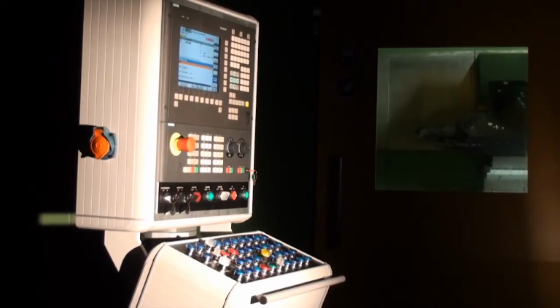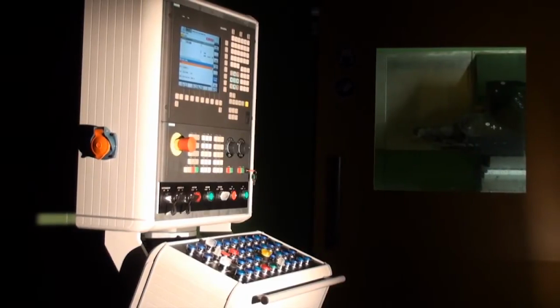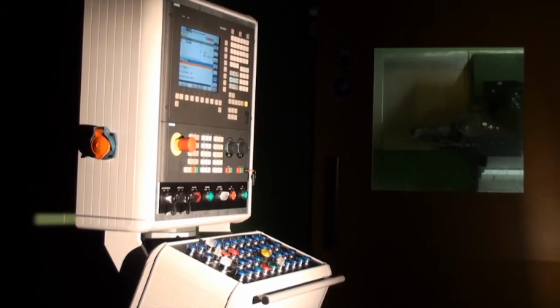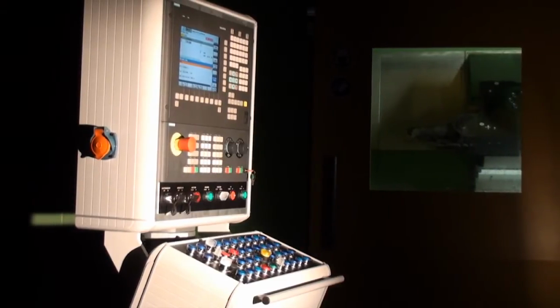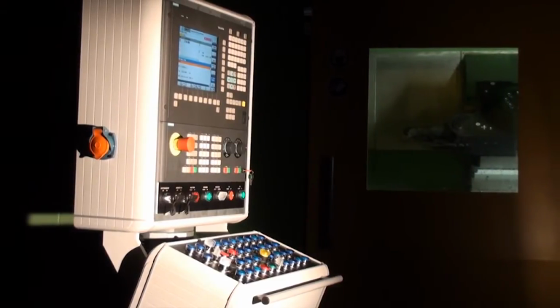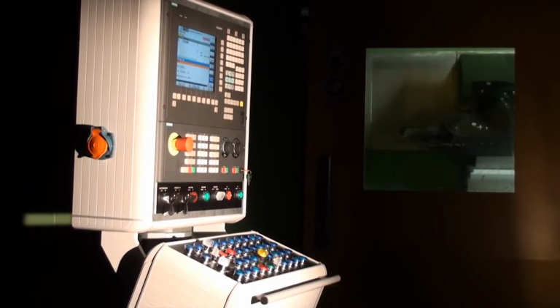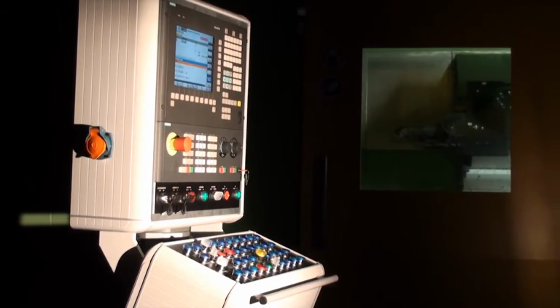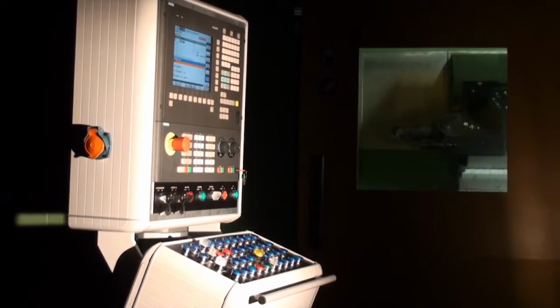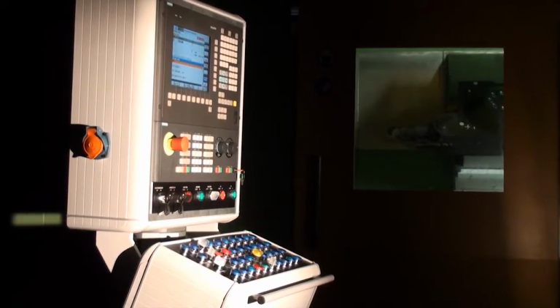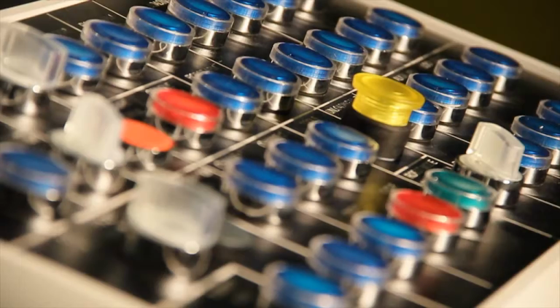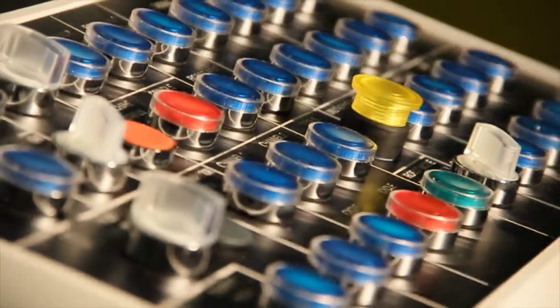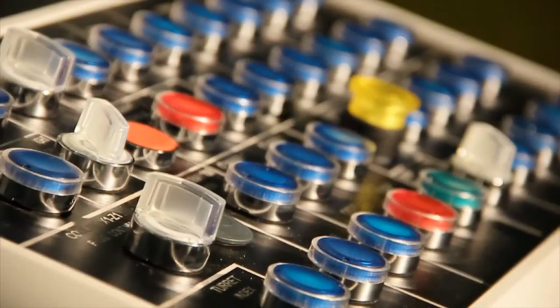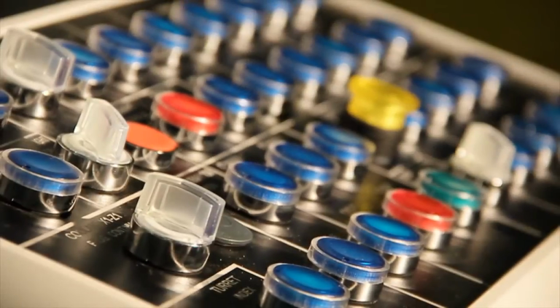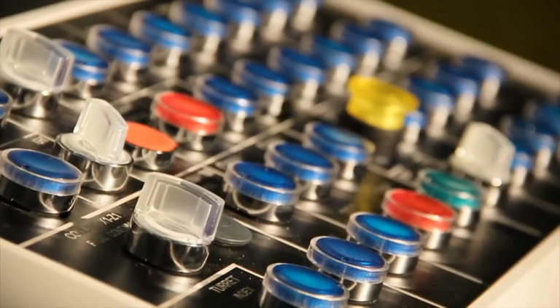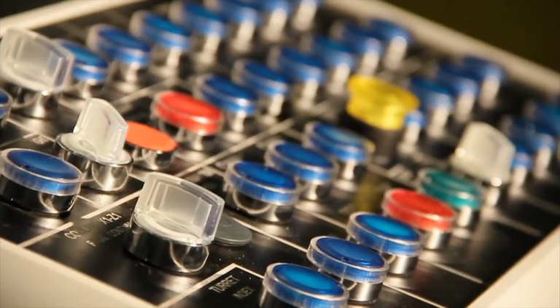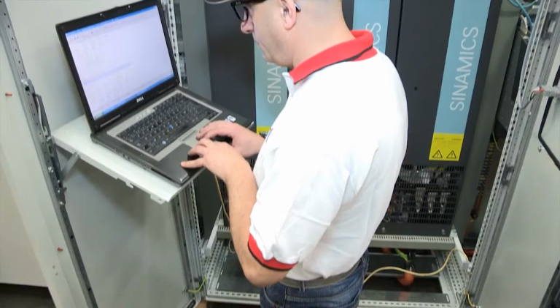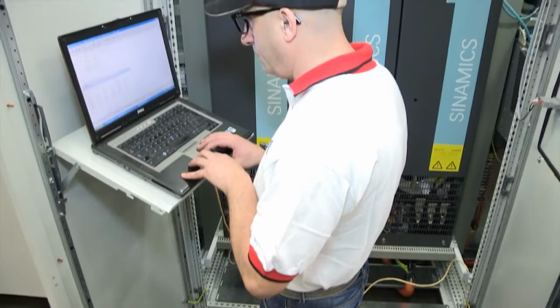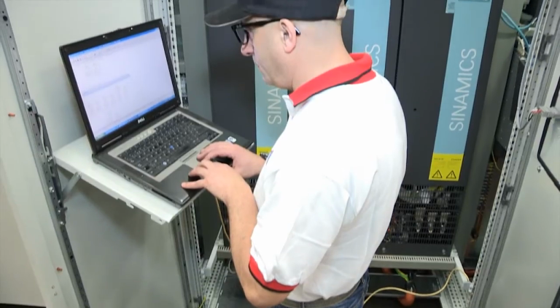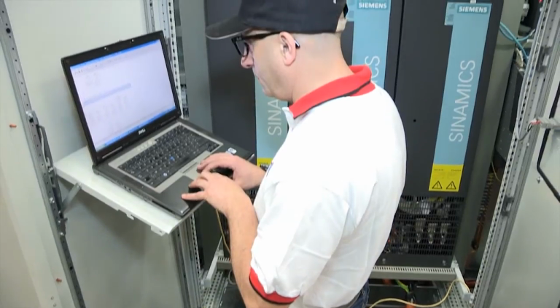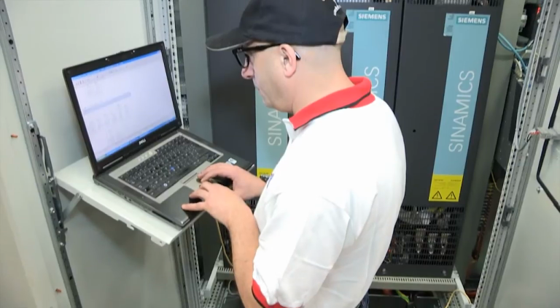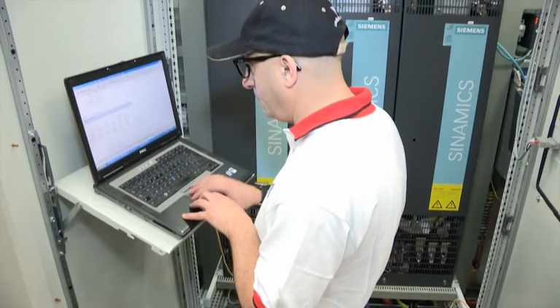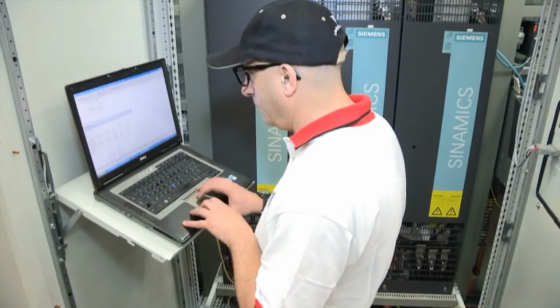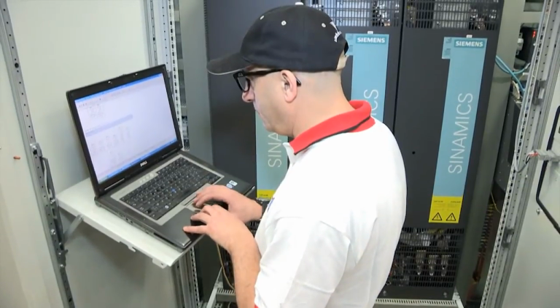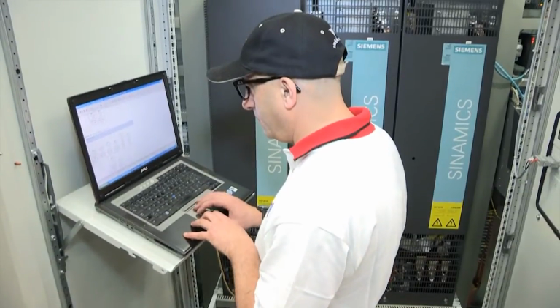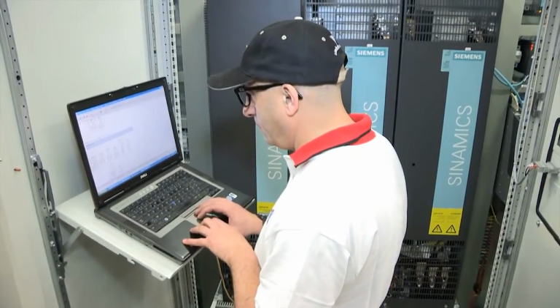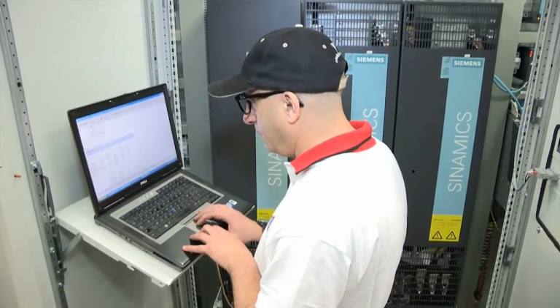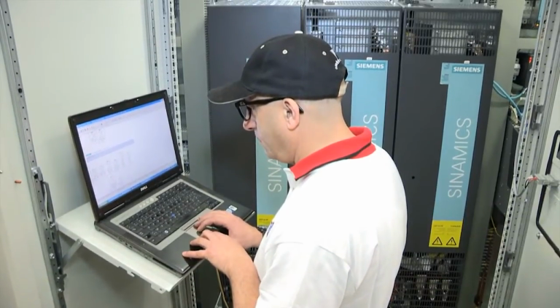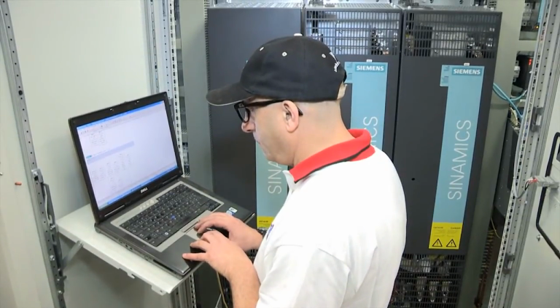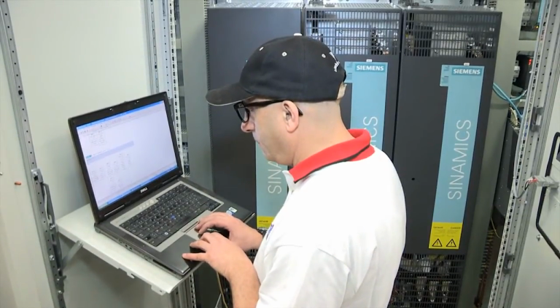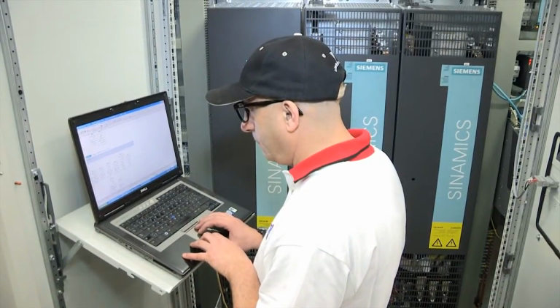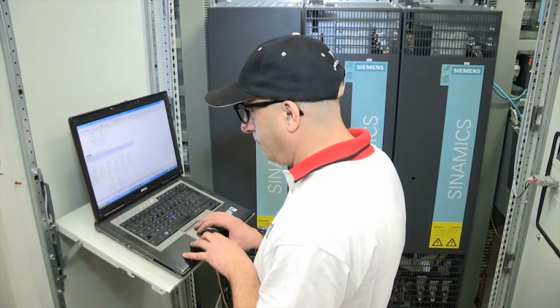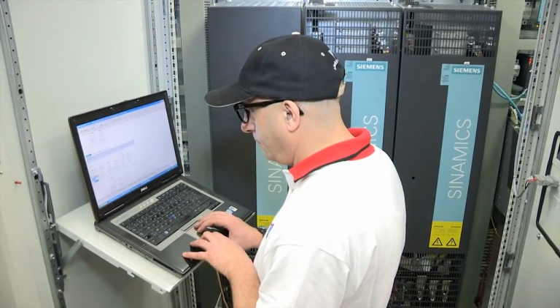All our equipment is controlled by a globally renowned CNC from Siemens or FANUC, ensuring easy access to the required service.